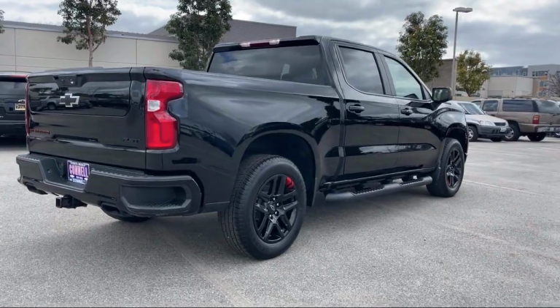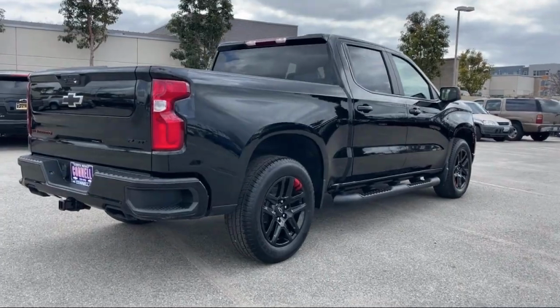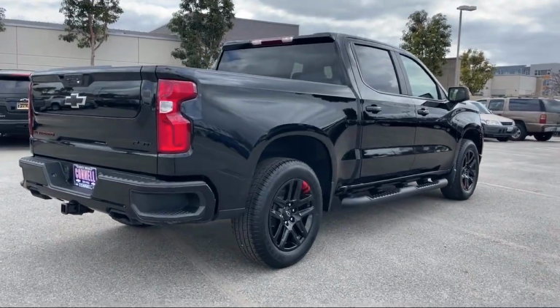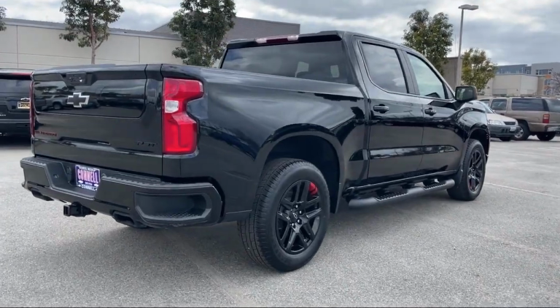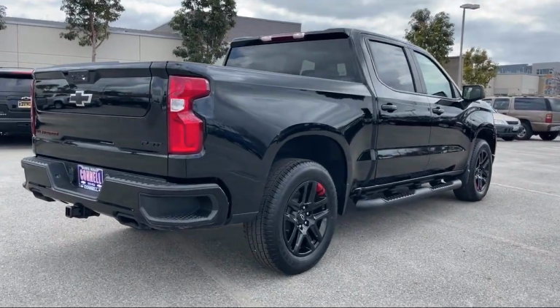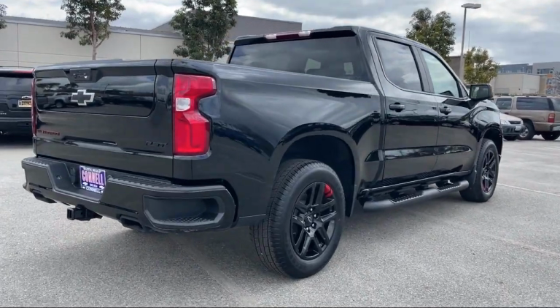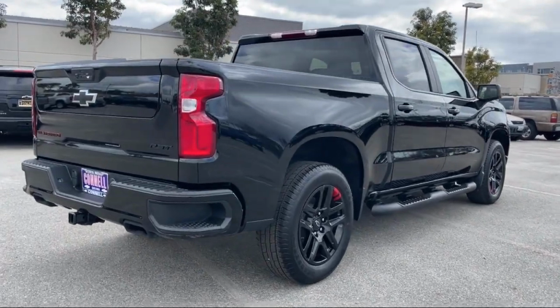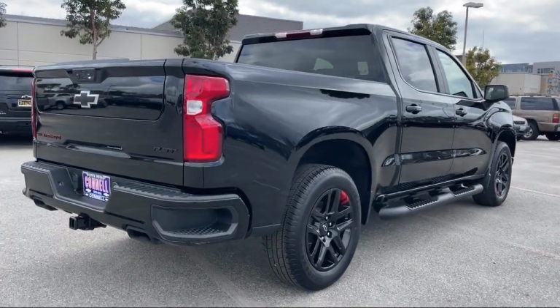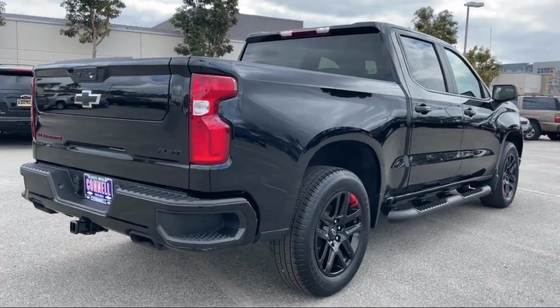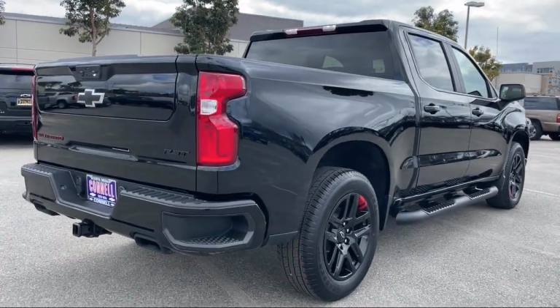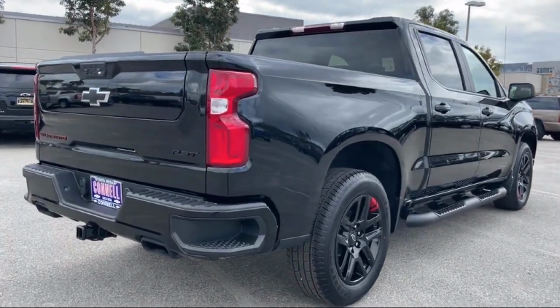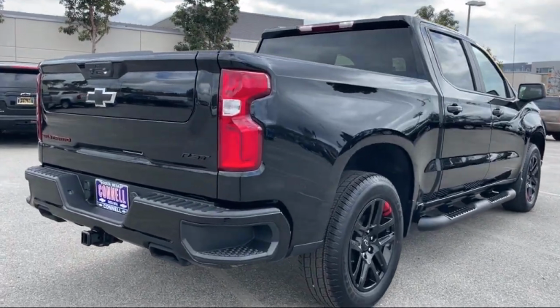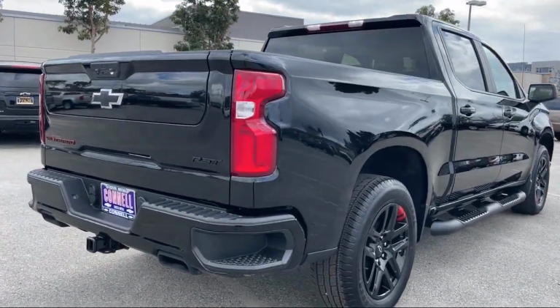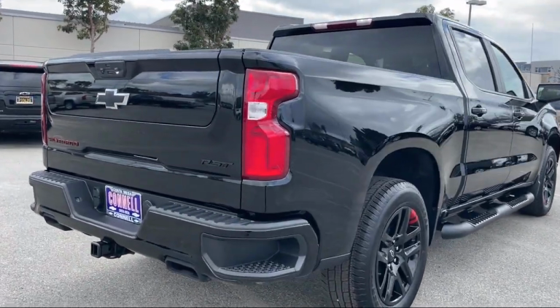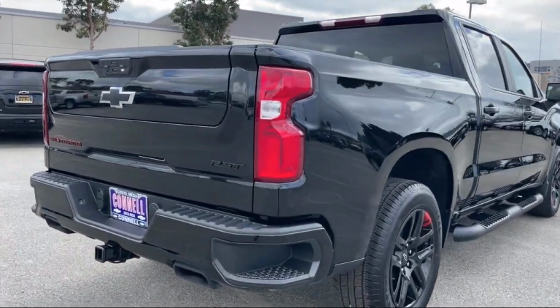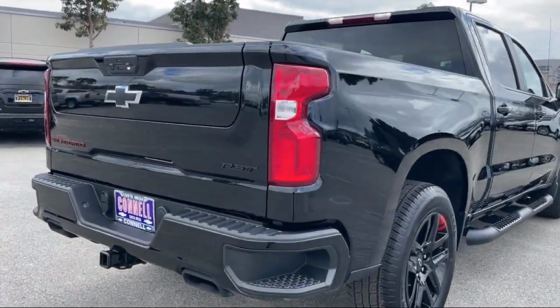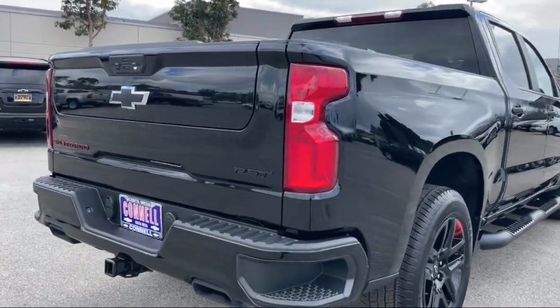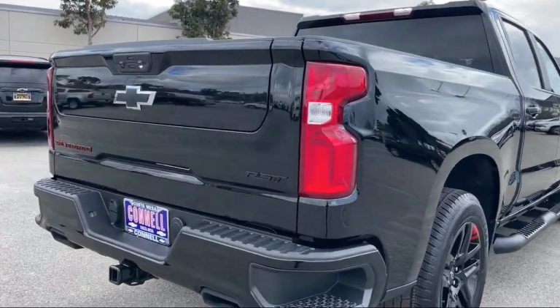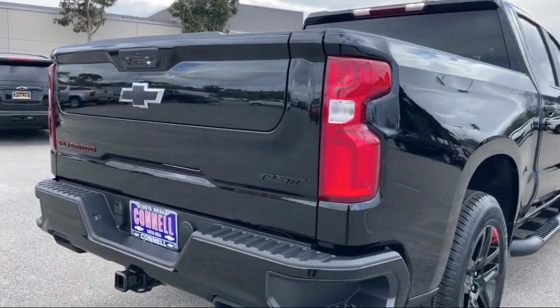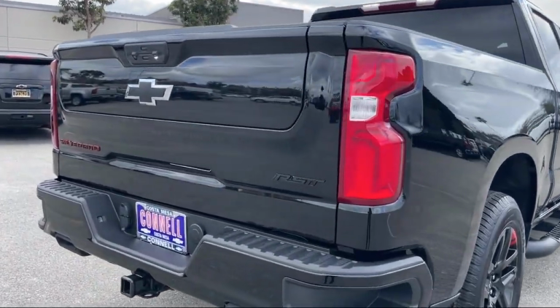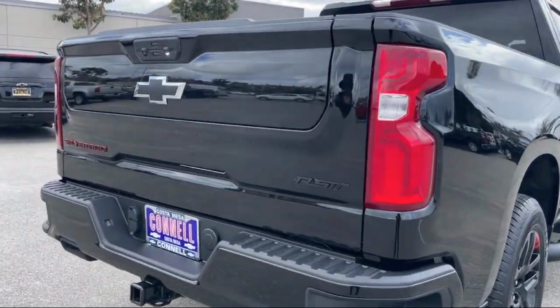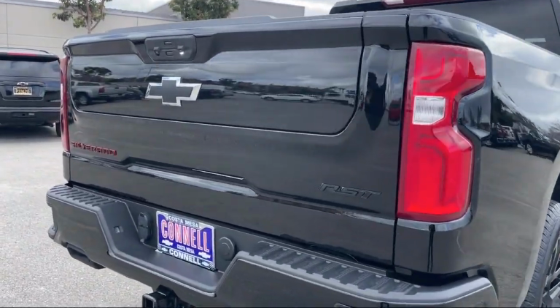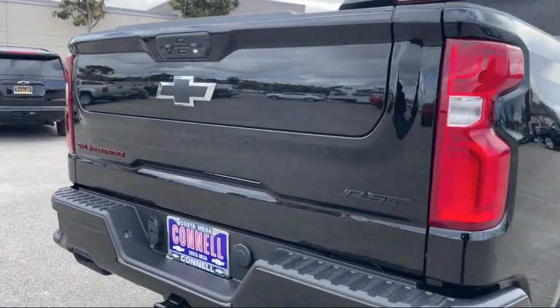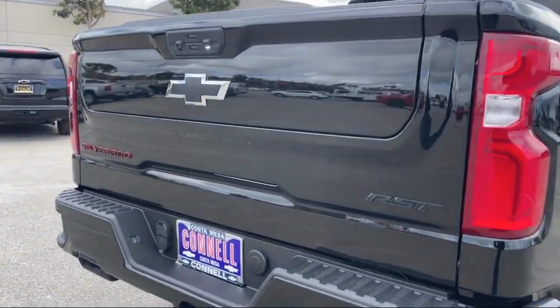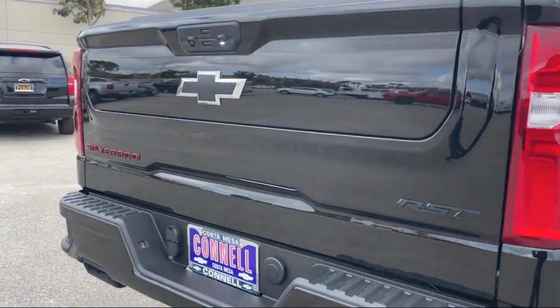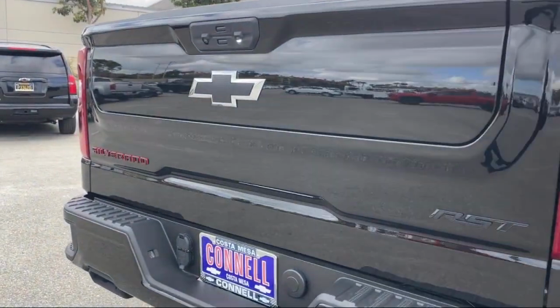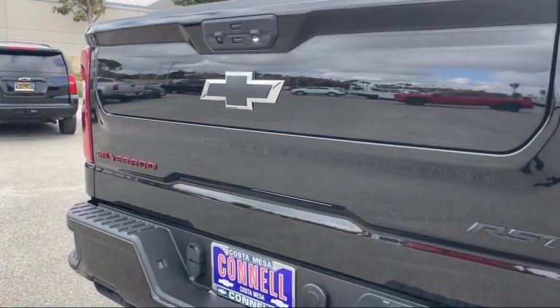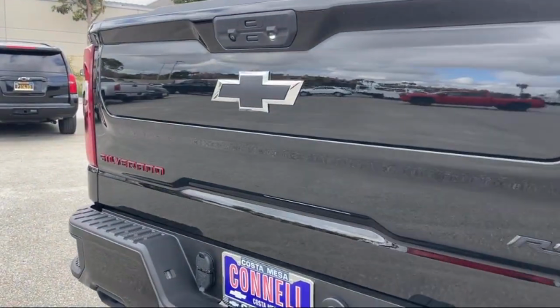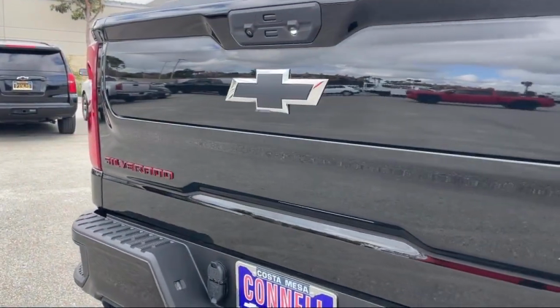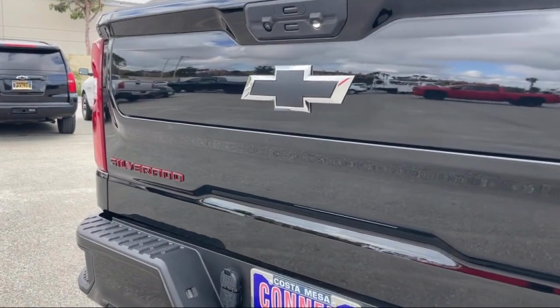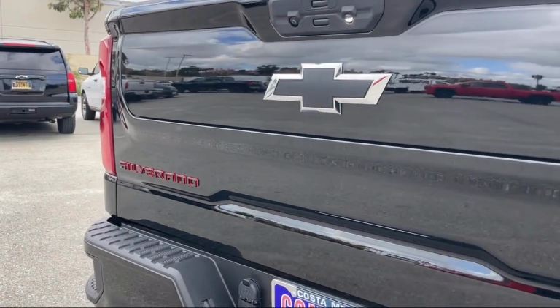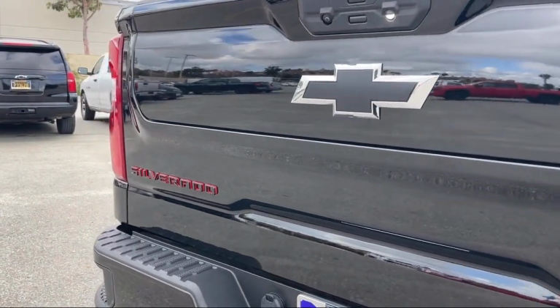Additional features include climate control, tow hooks, auxiliary audio input, and an MP3 player.